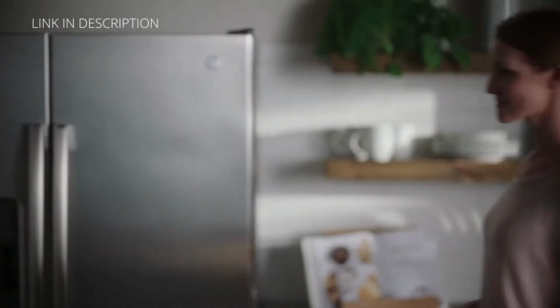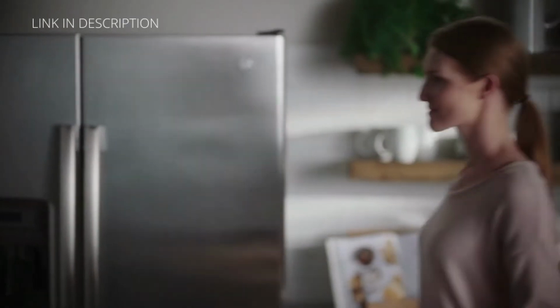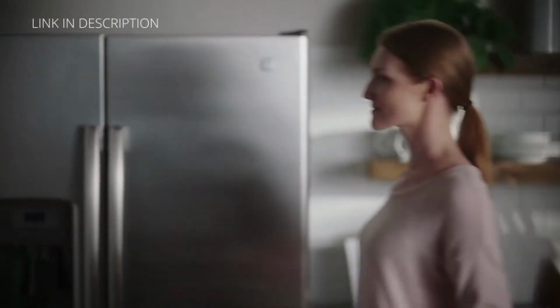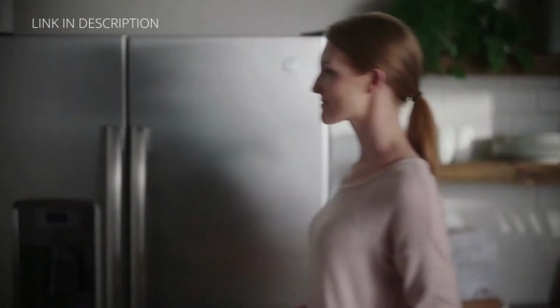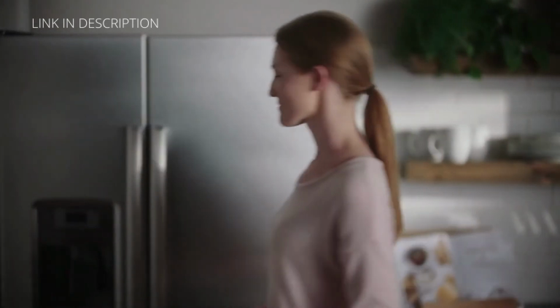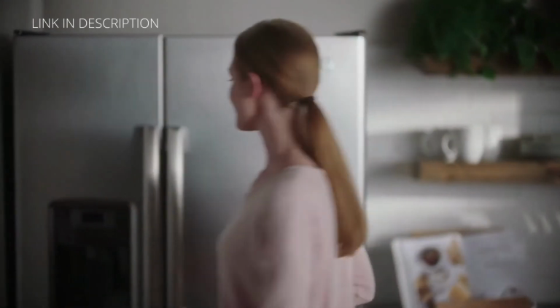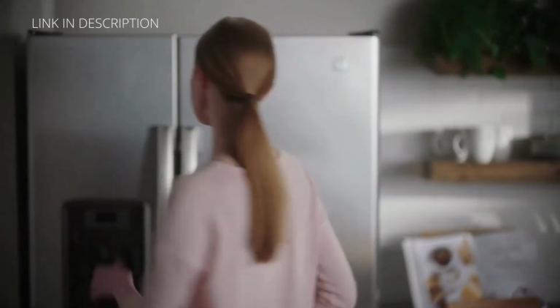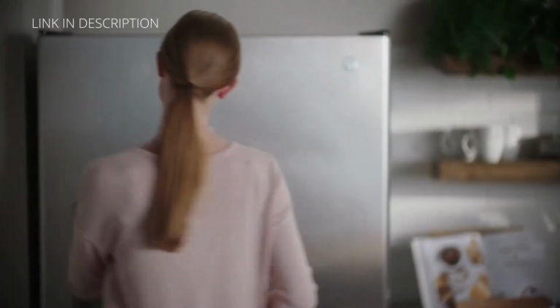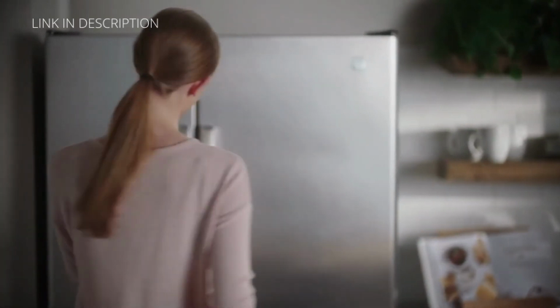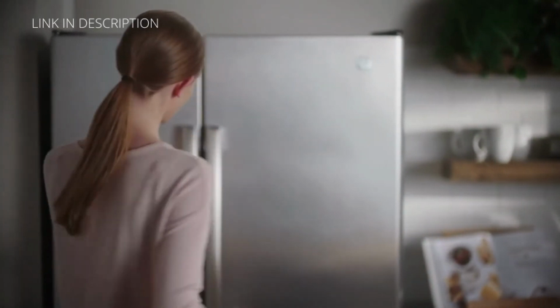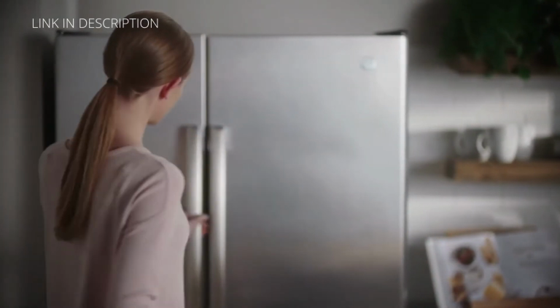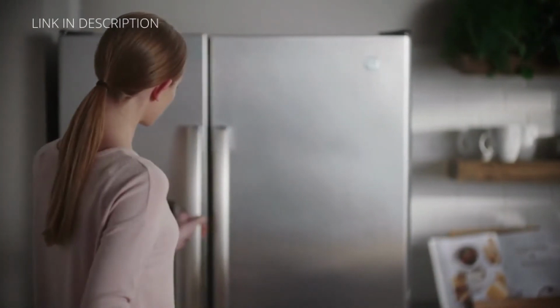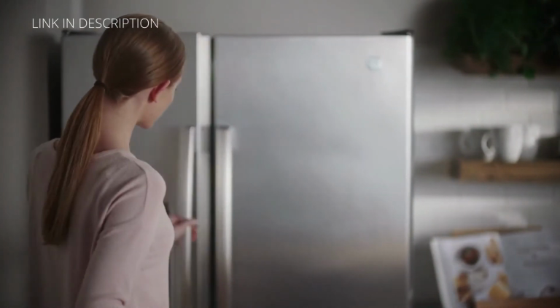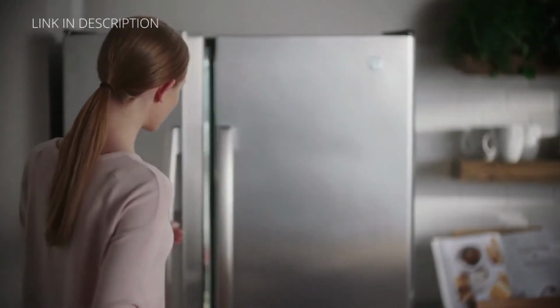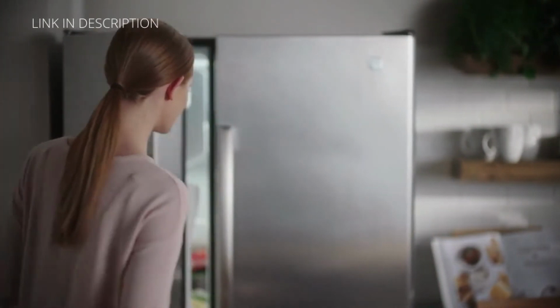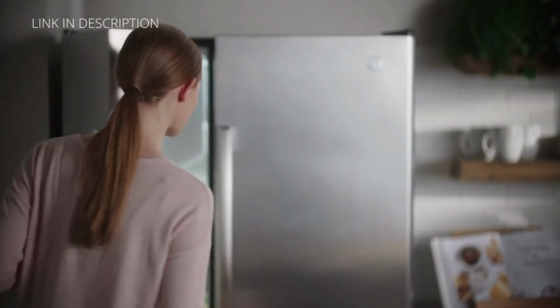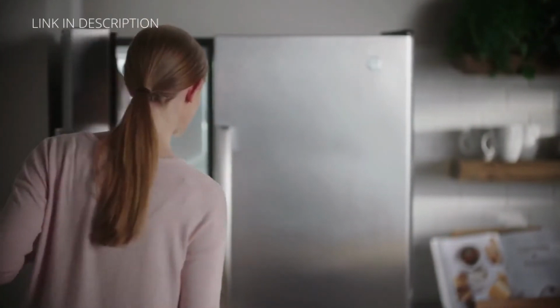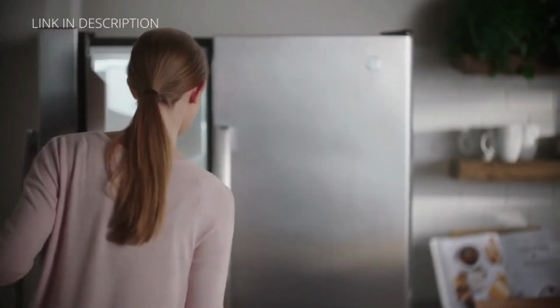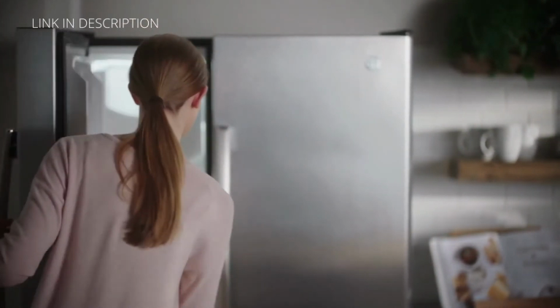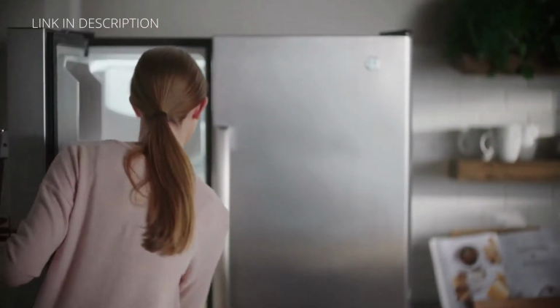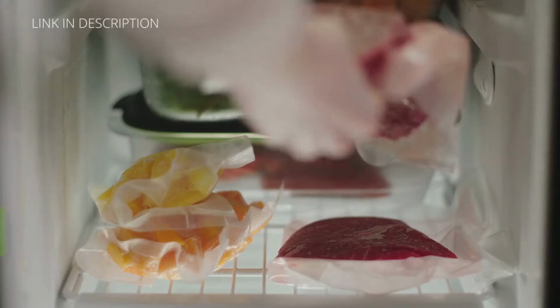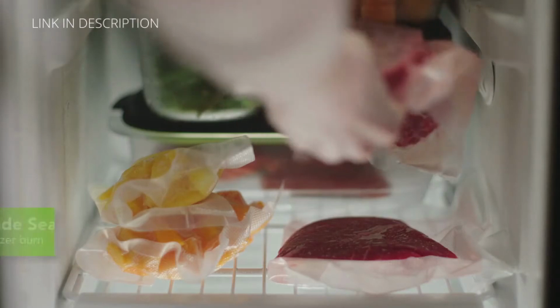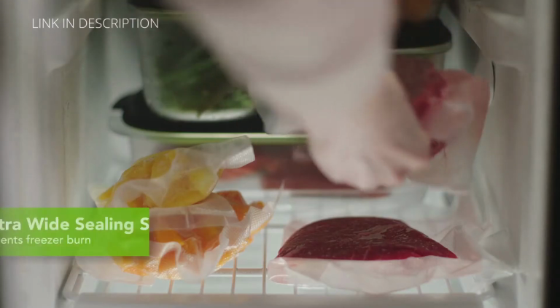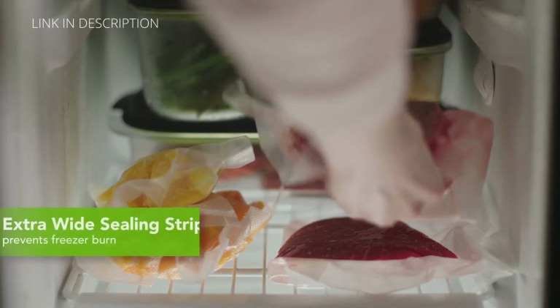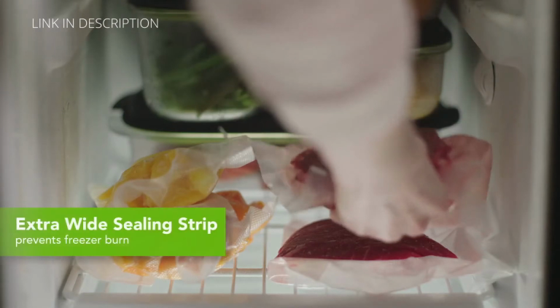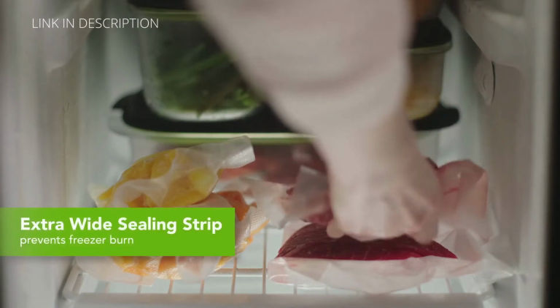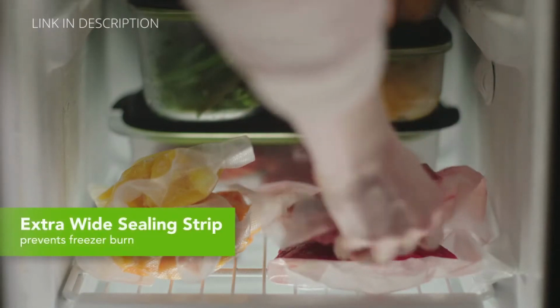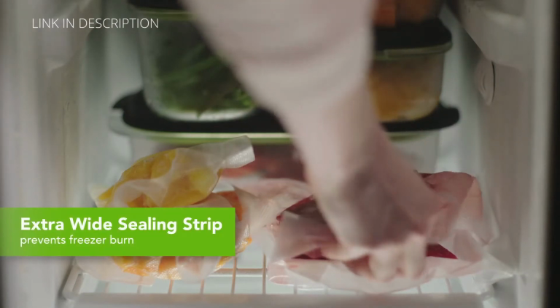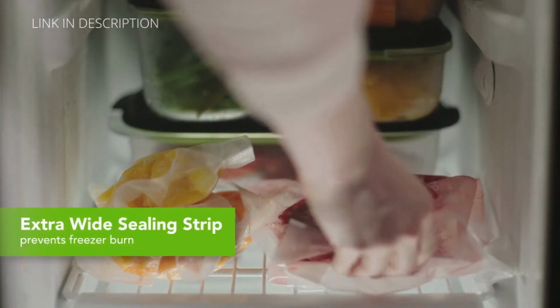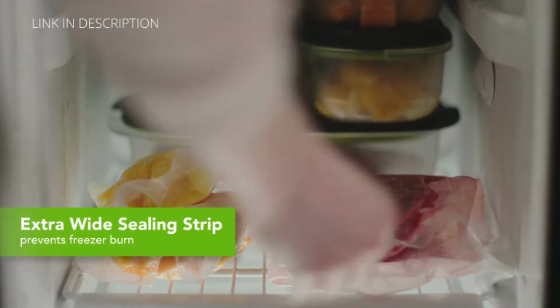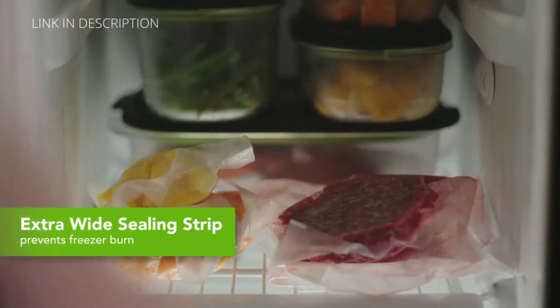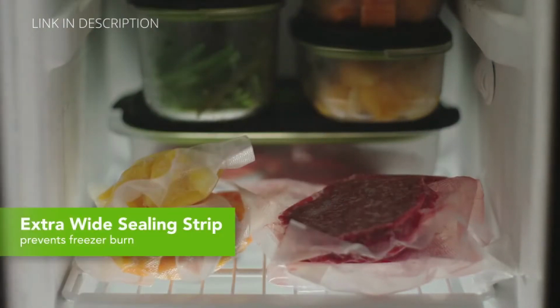Extra-wide sealing strips create a strong, airtight seal and help prevent freezer burn.